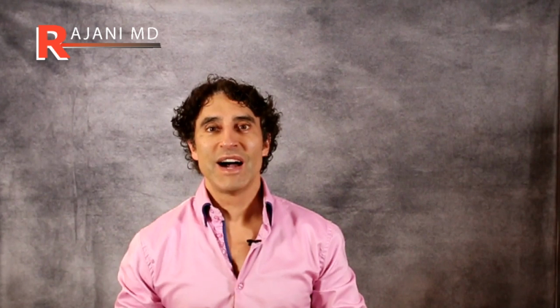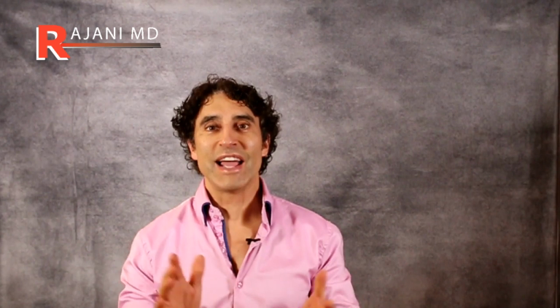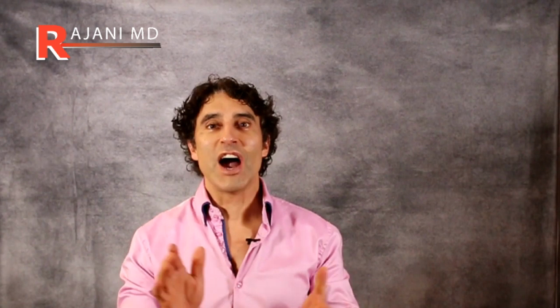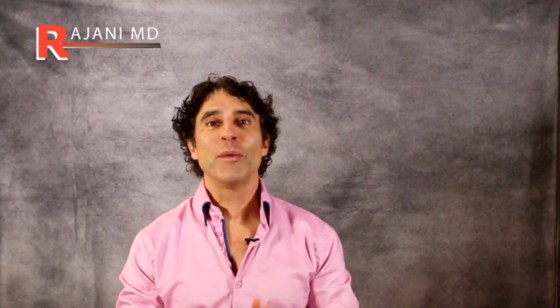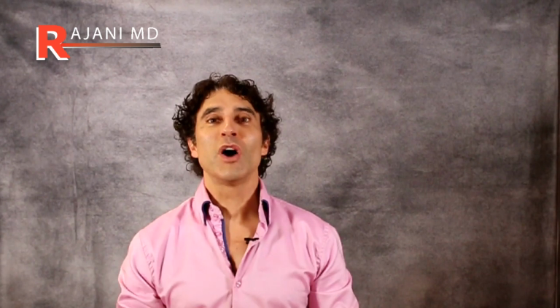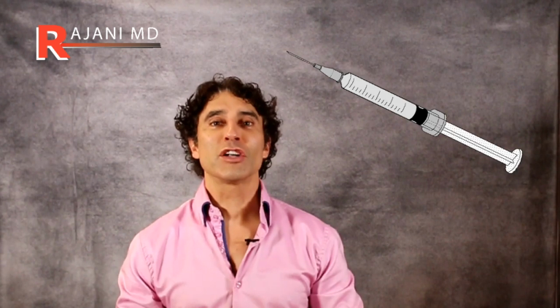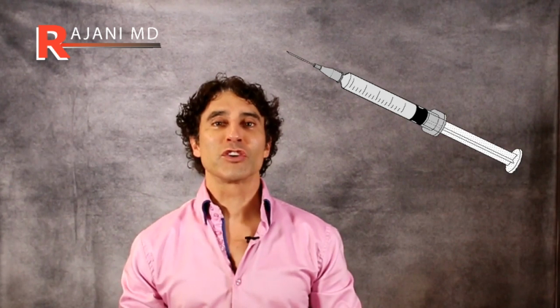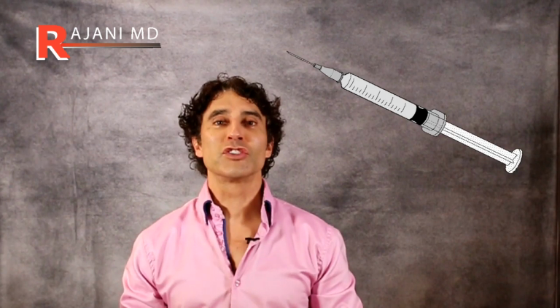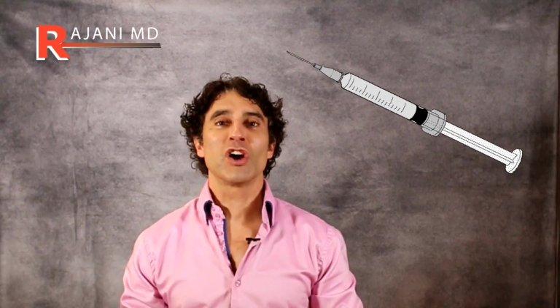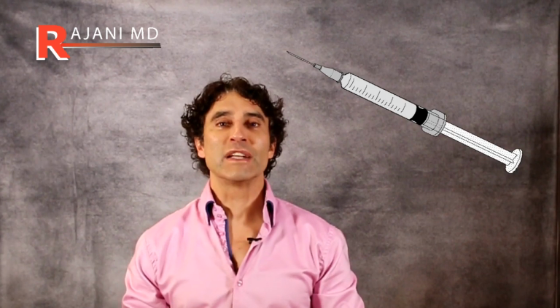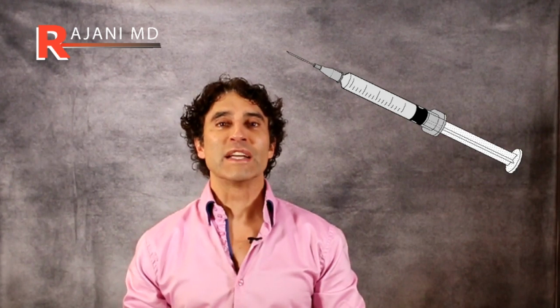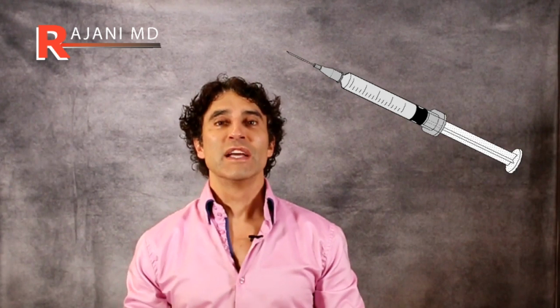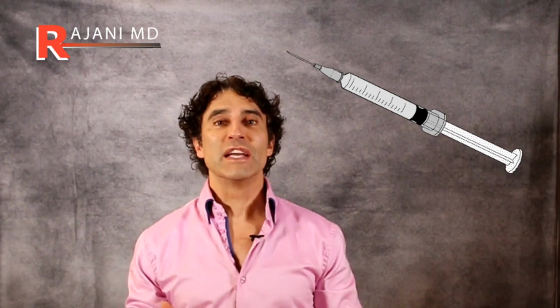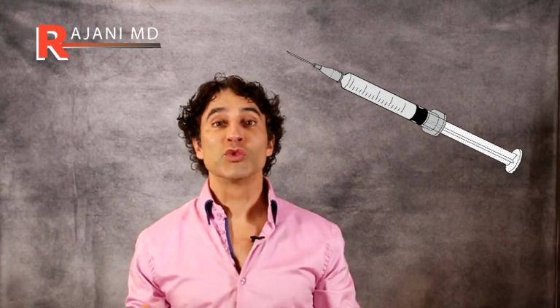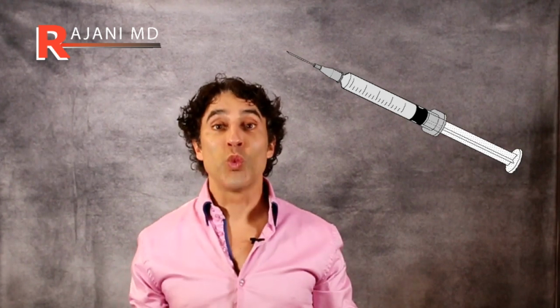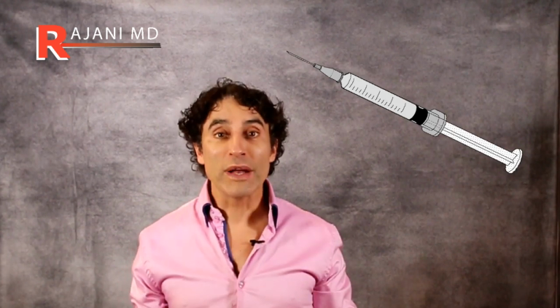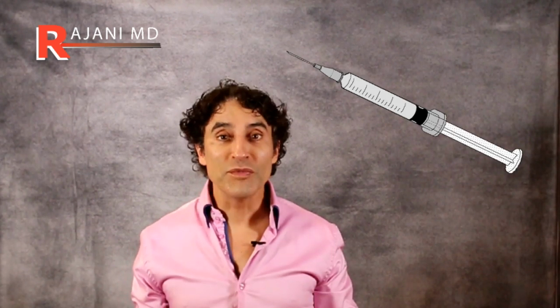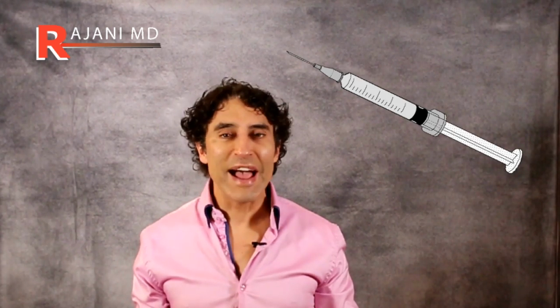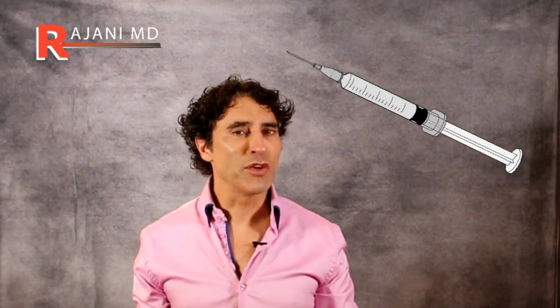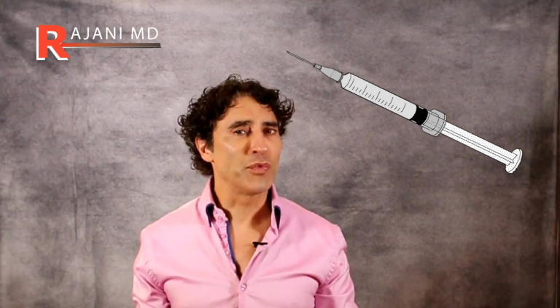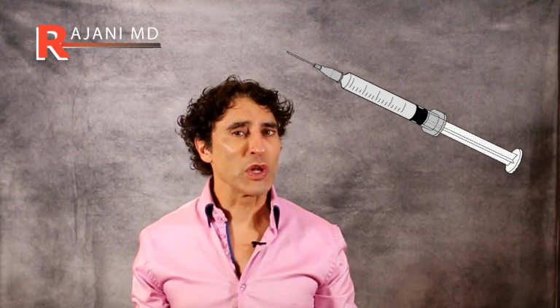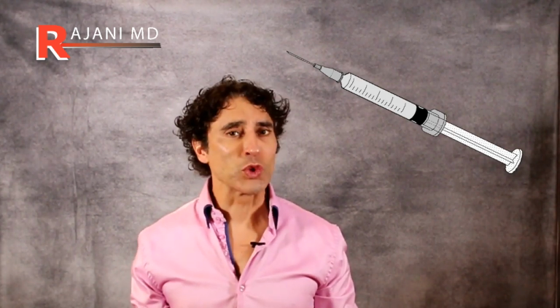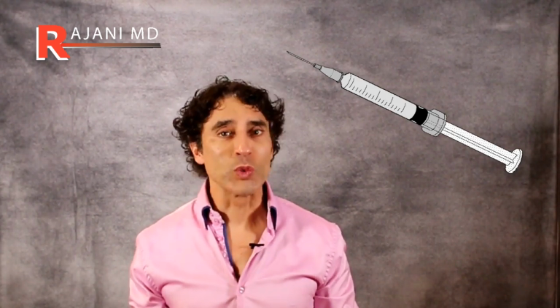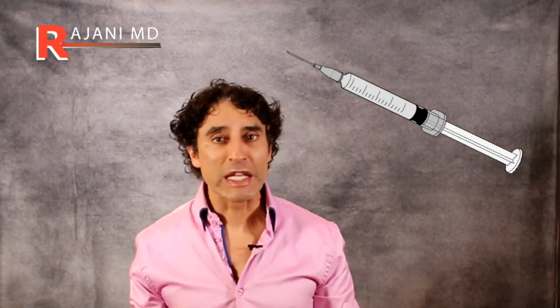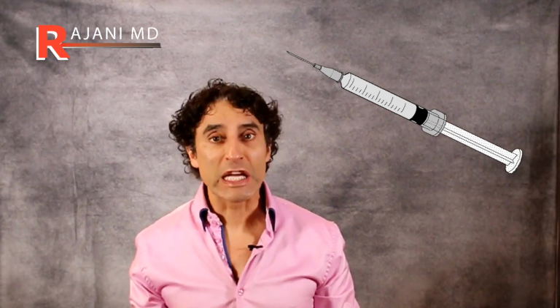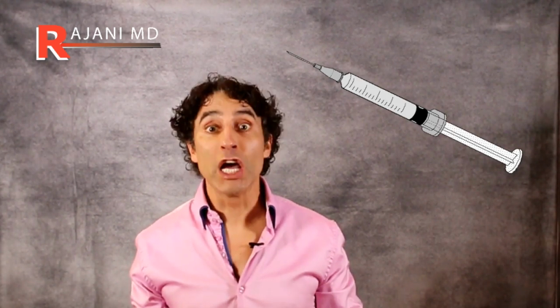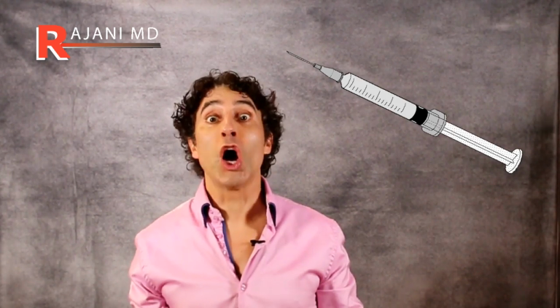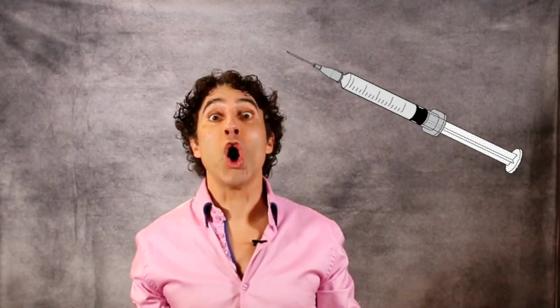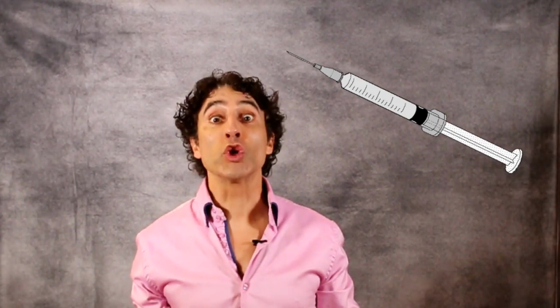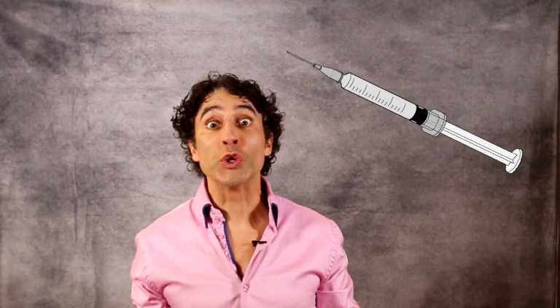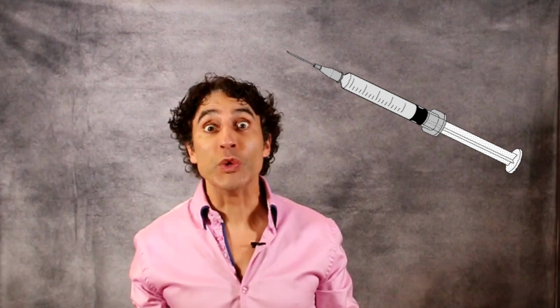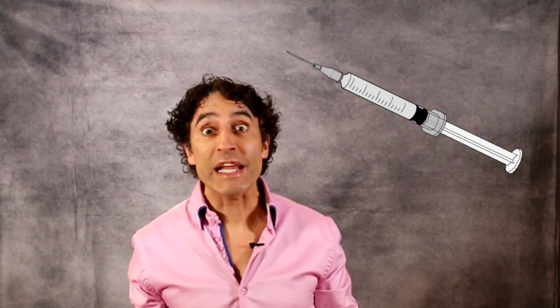Hi, I'm Dr. Johnny. Is one vial of filler really all you need?